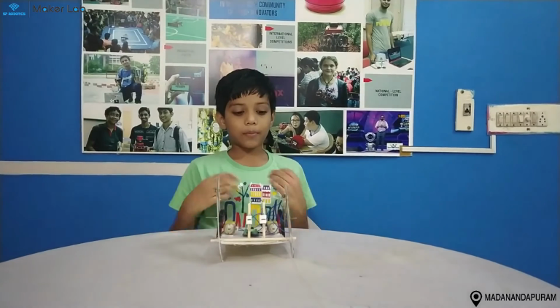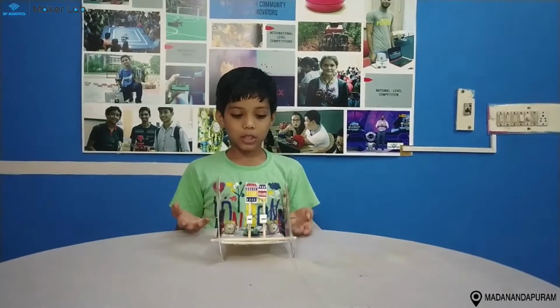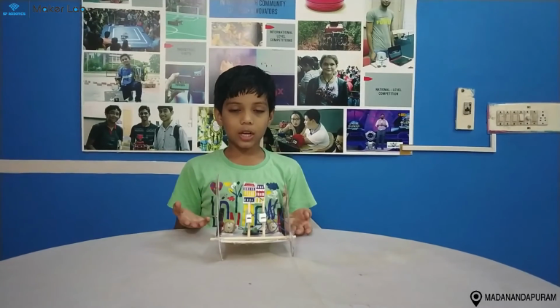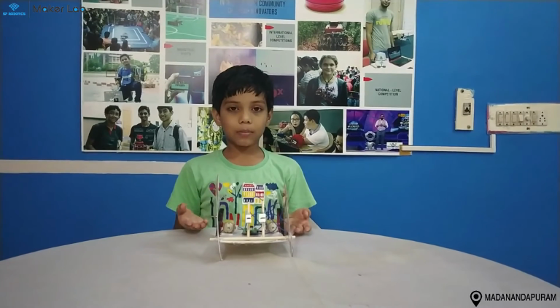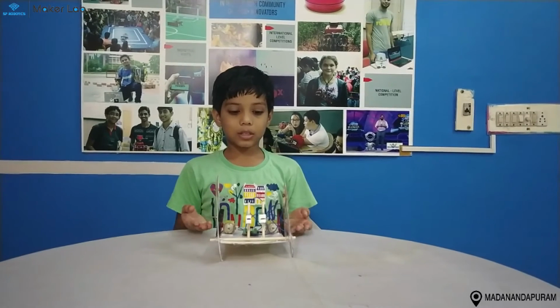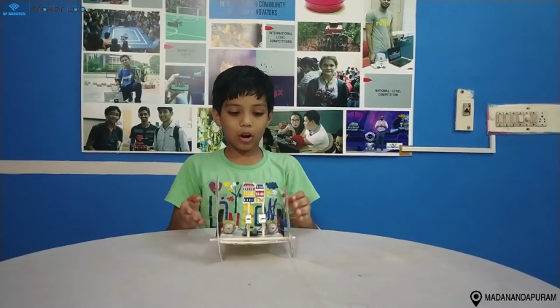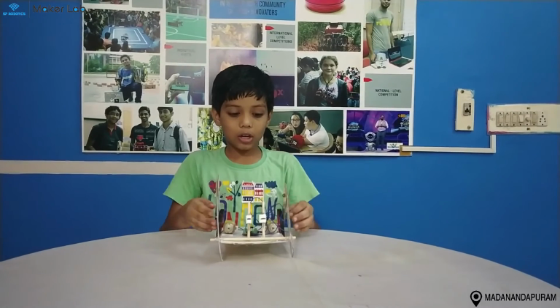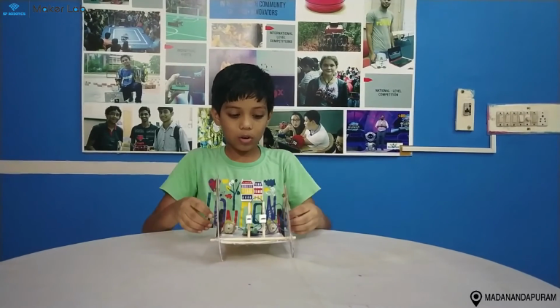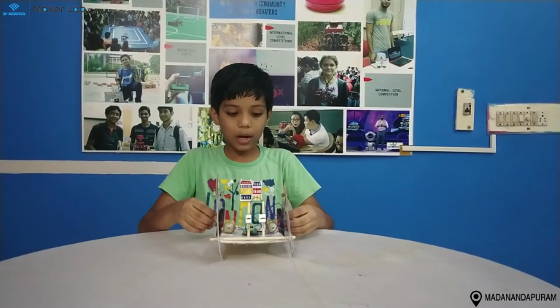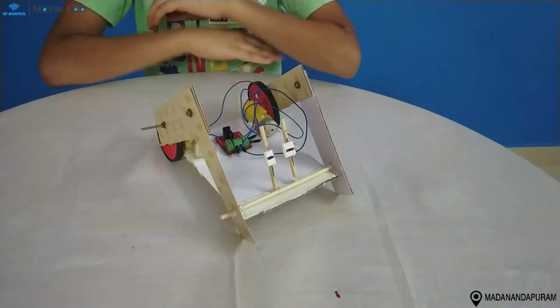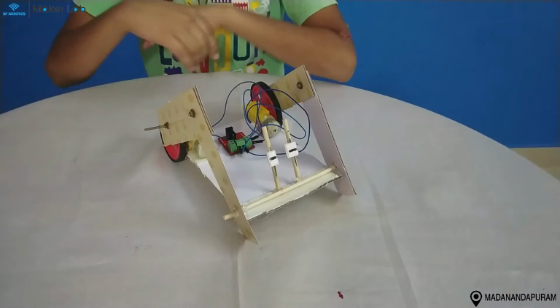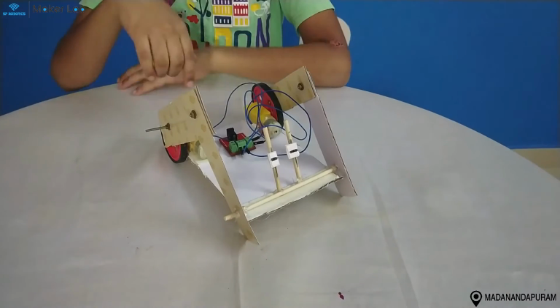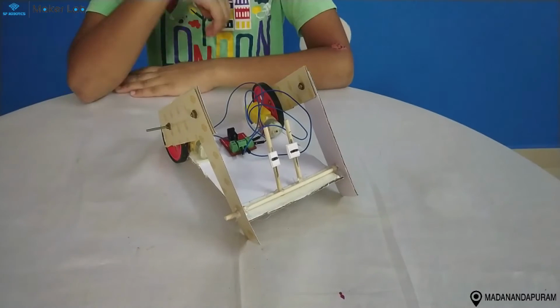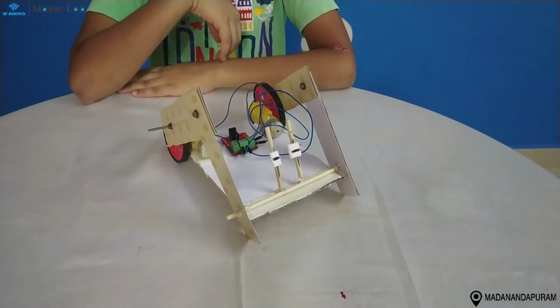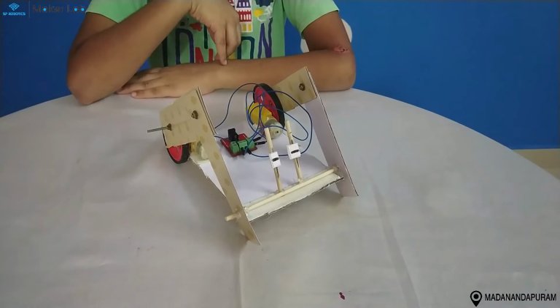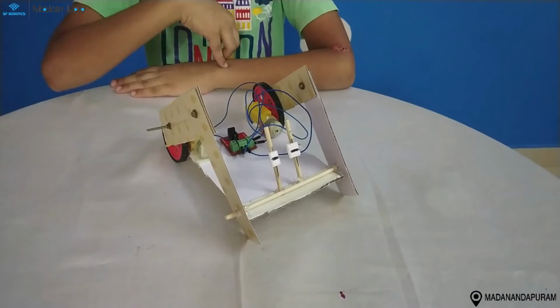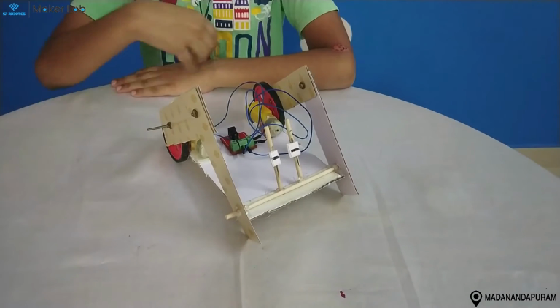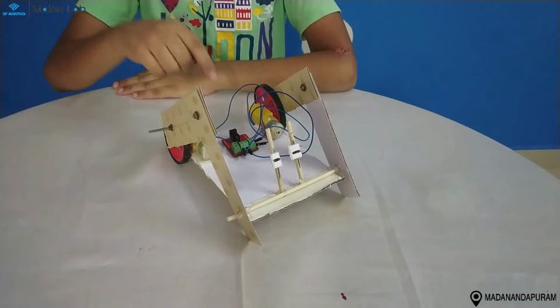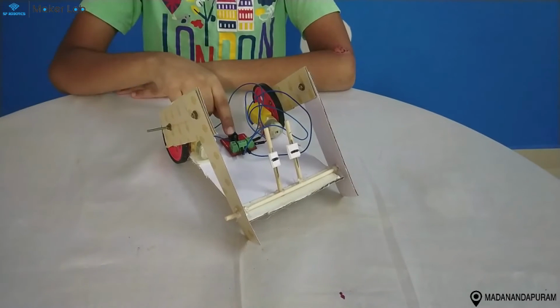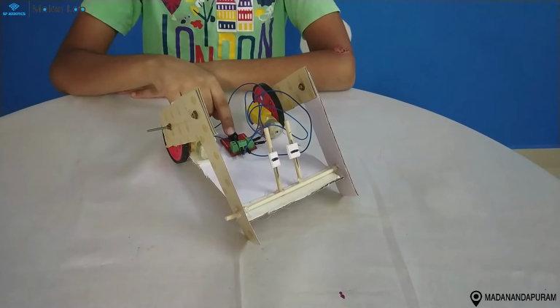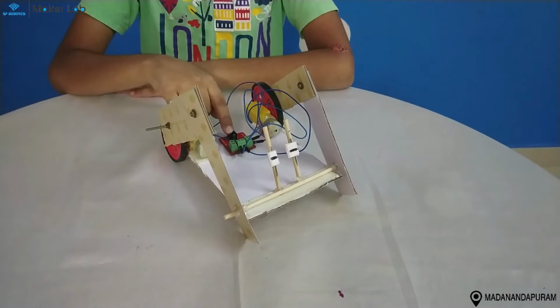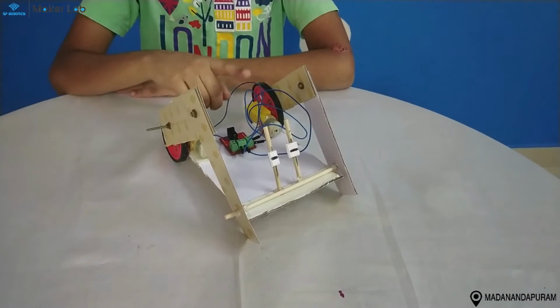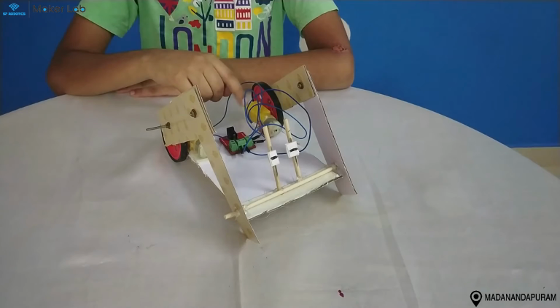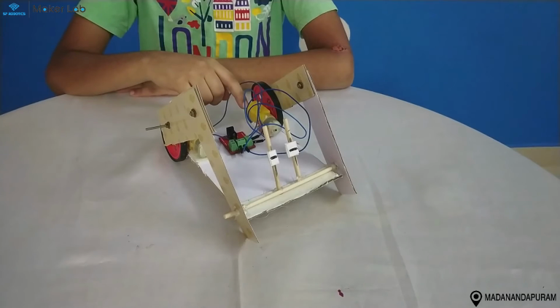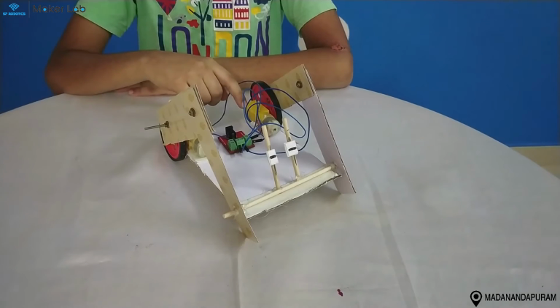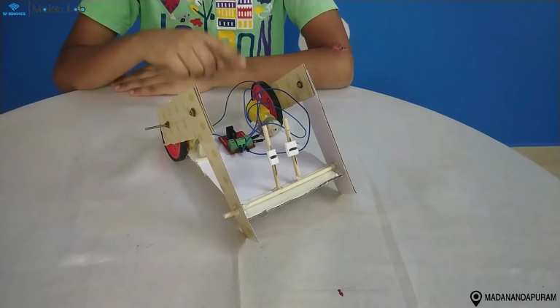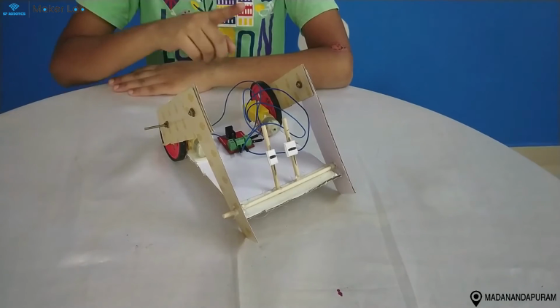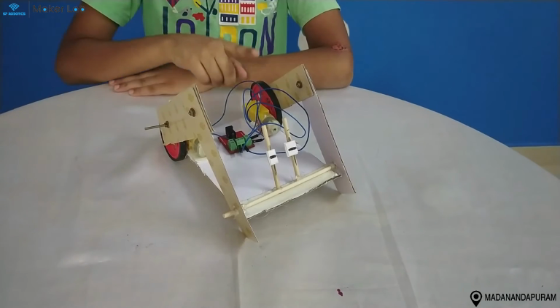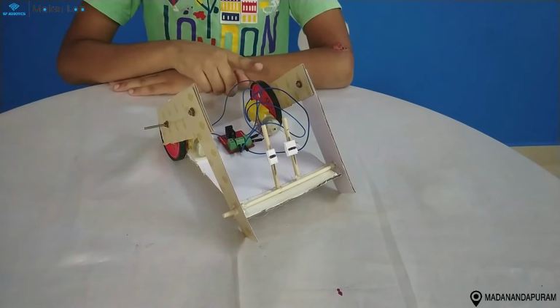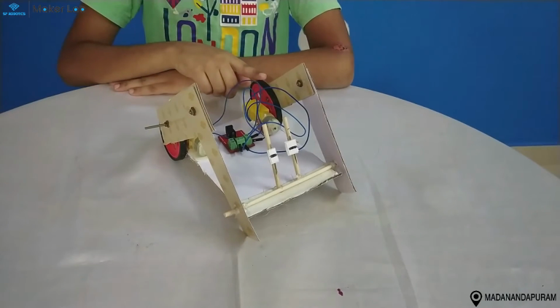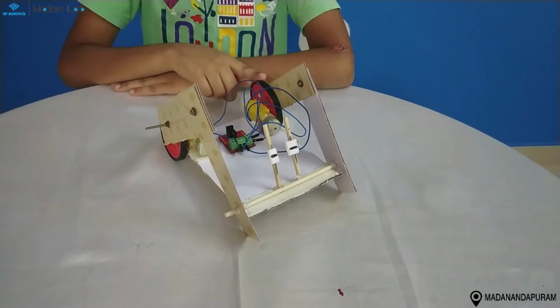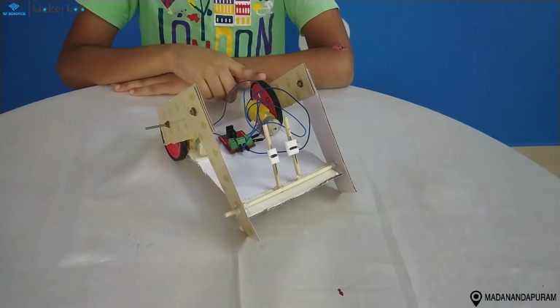My project name is Trotting Robot. The components I use are power supply board, motor and wheel.